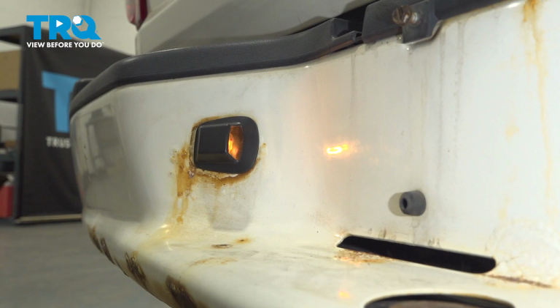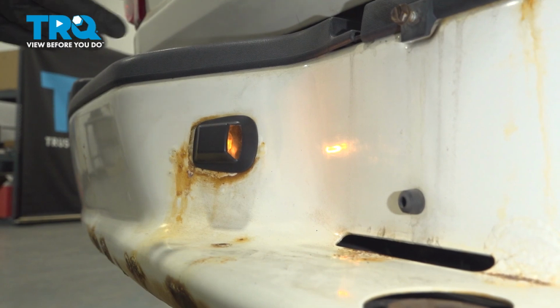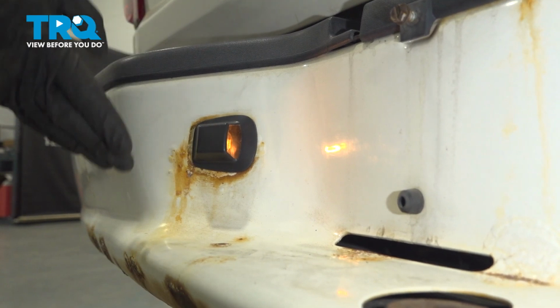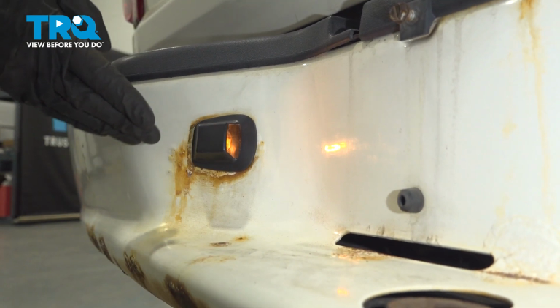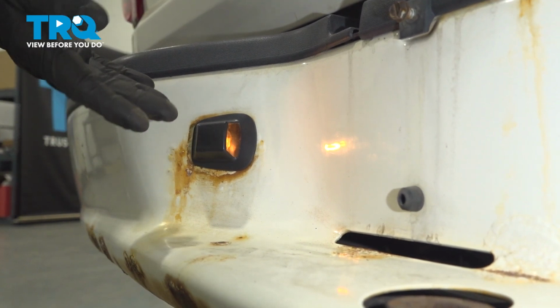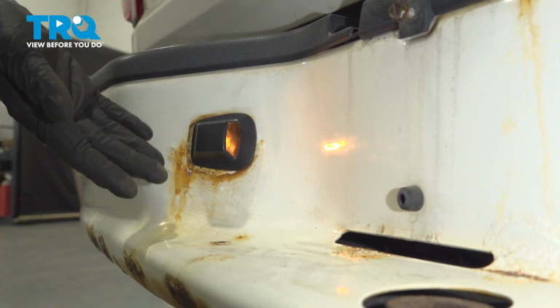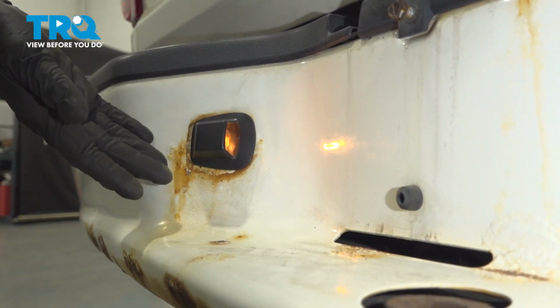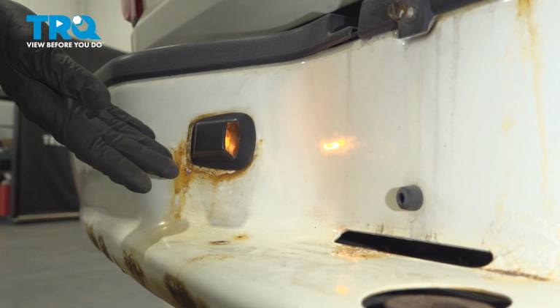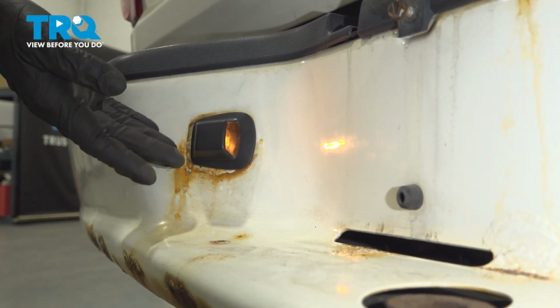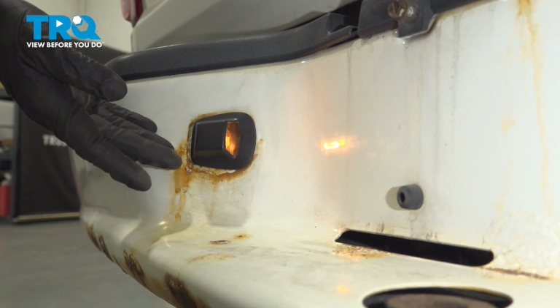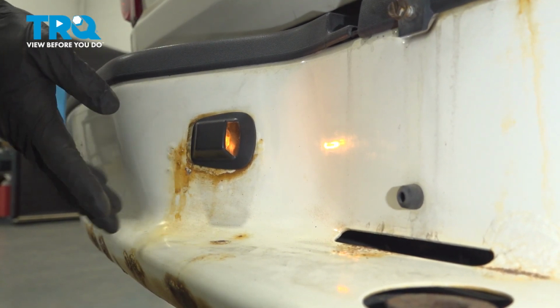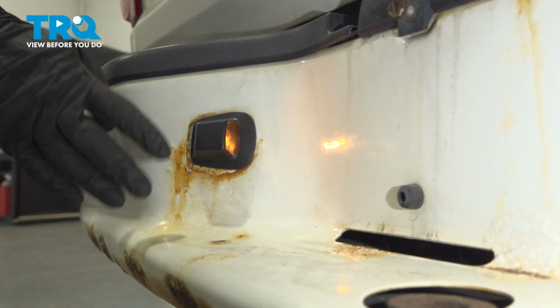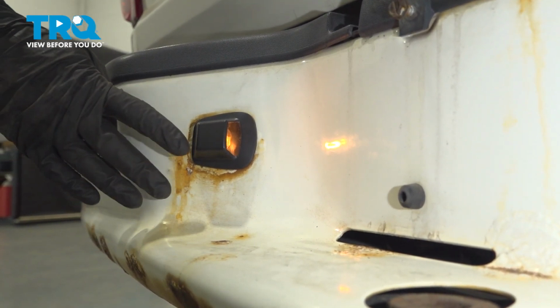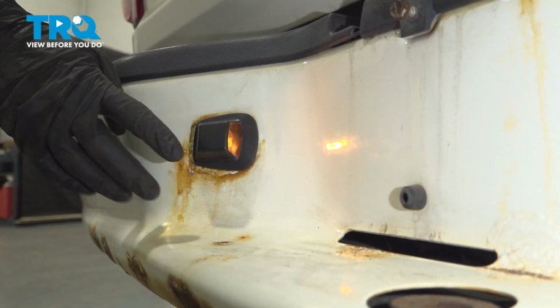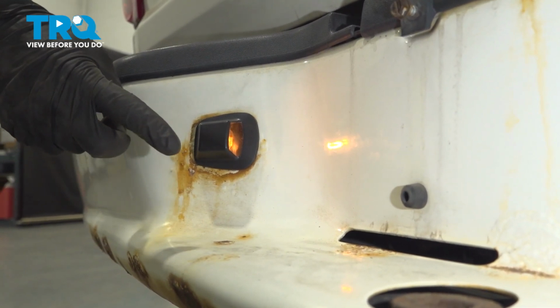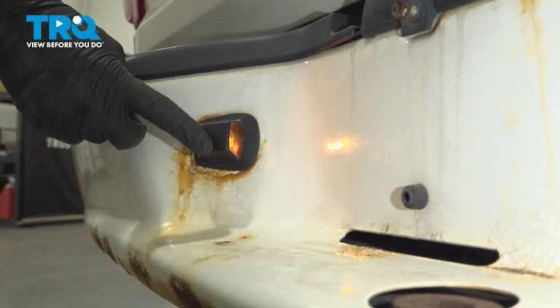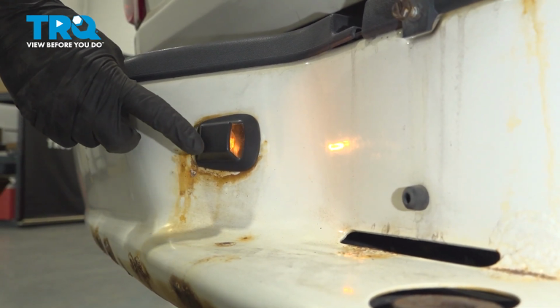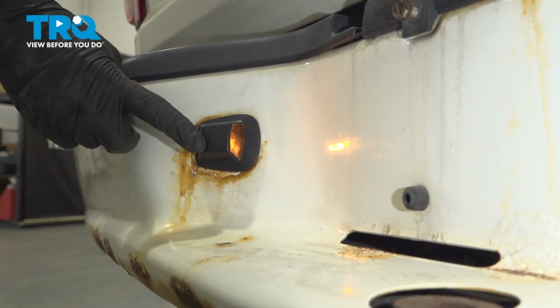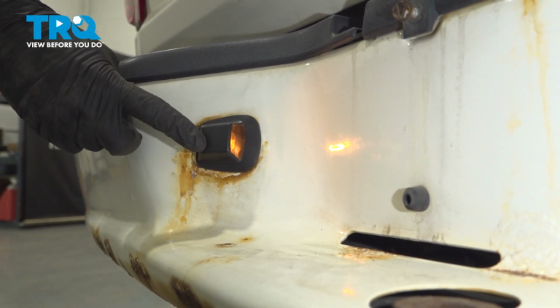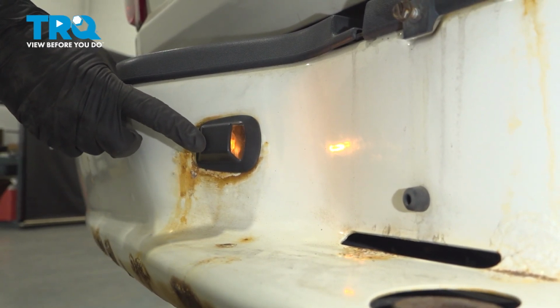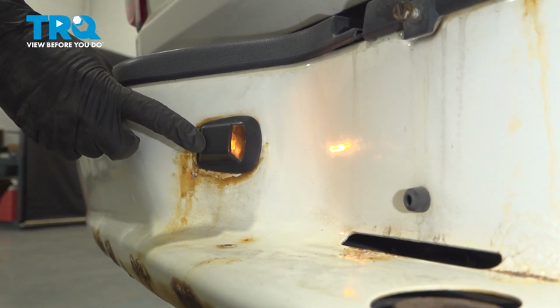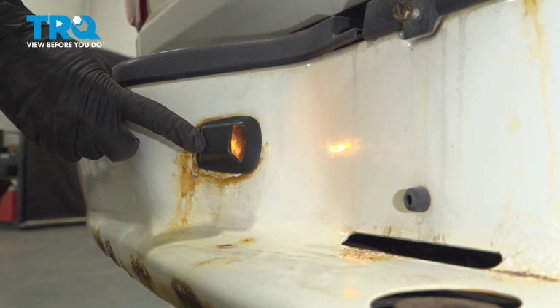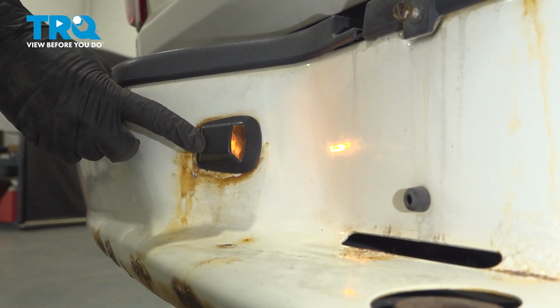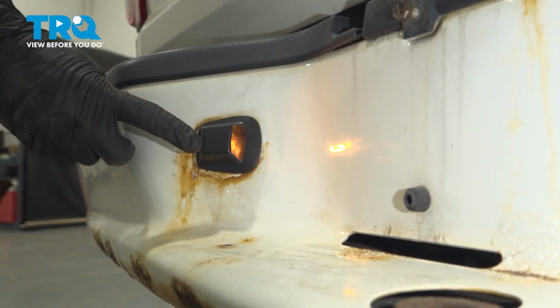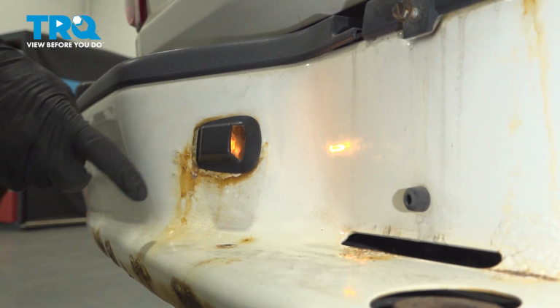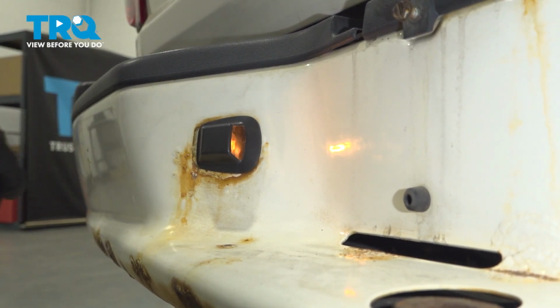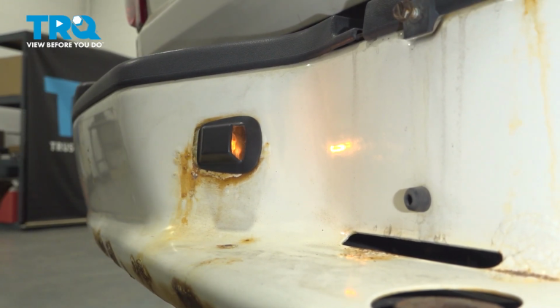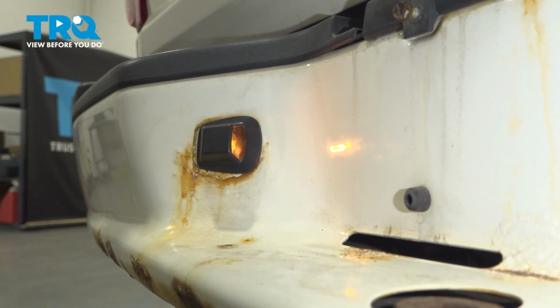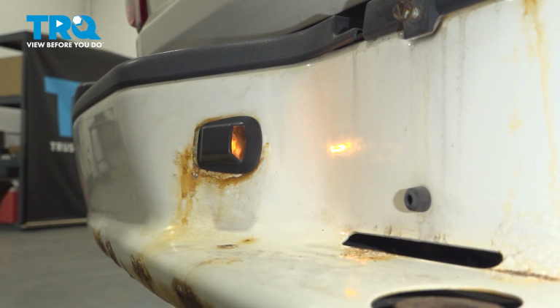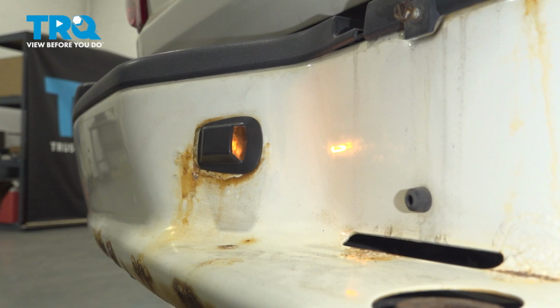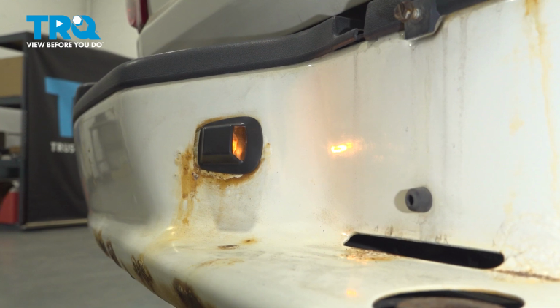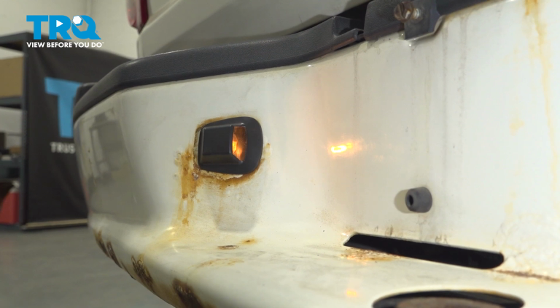Okay, friends, we've got the truck back together. At this point, test the lamp functionality. Aside from that, thanks for watching.